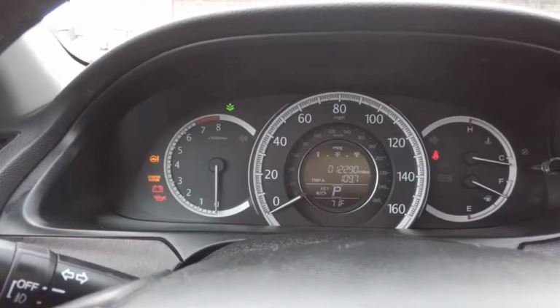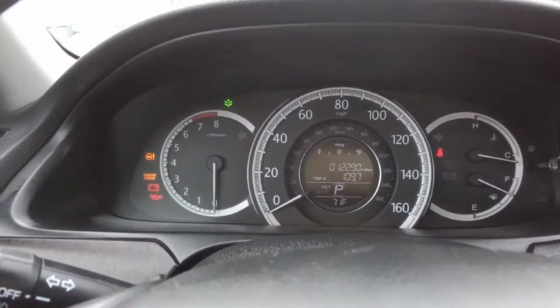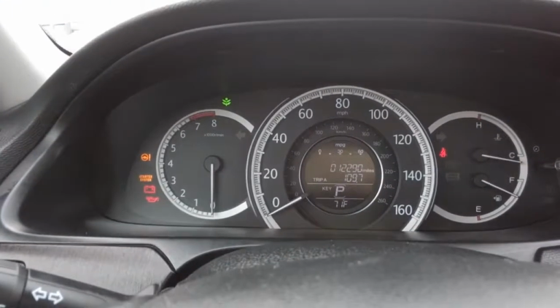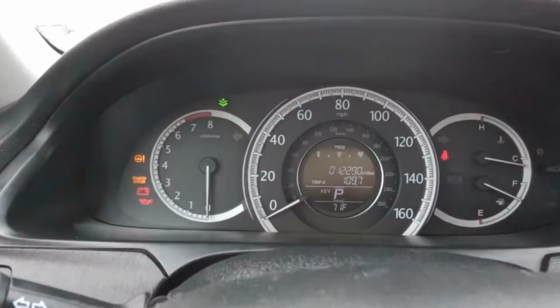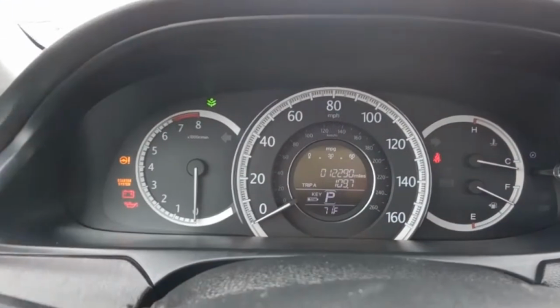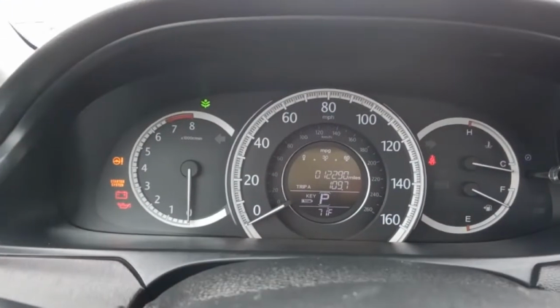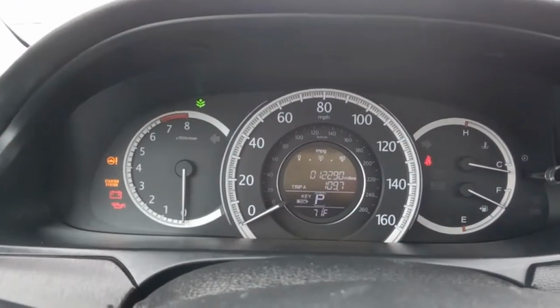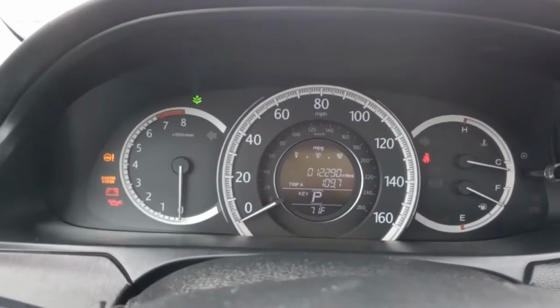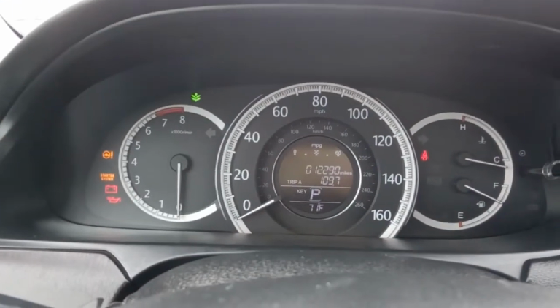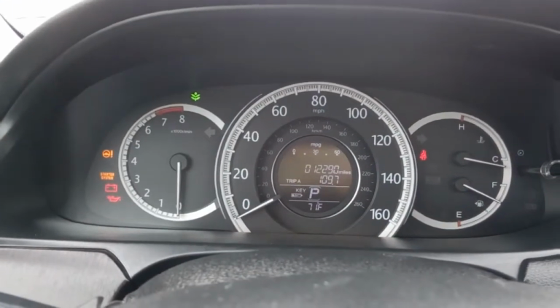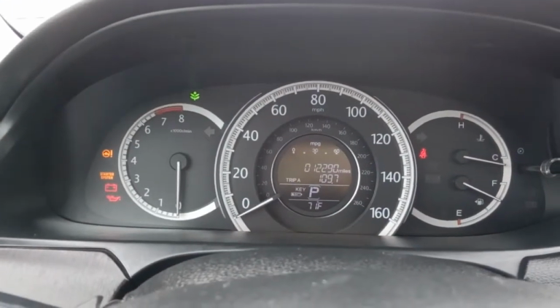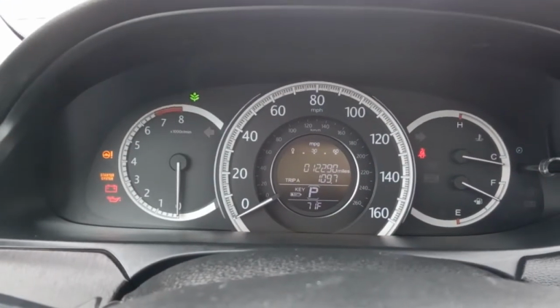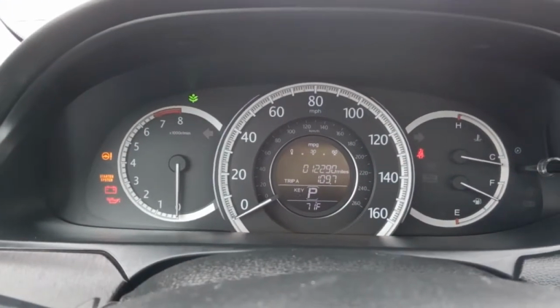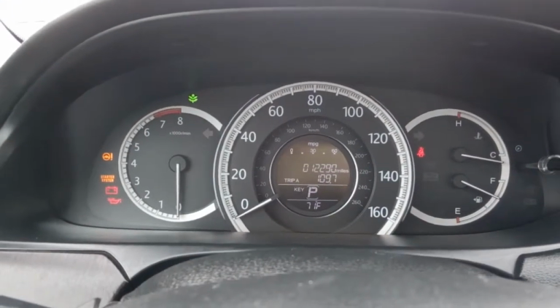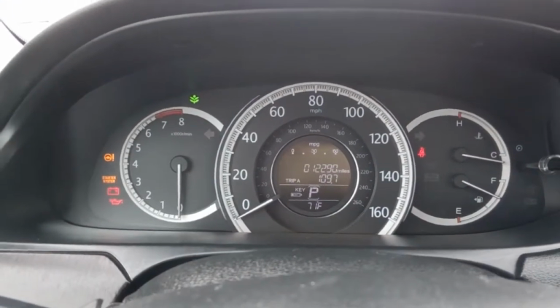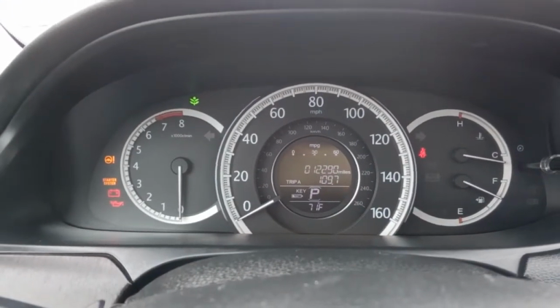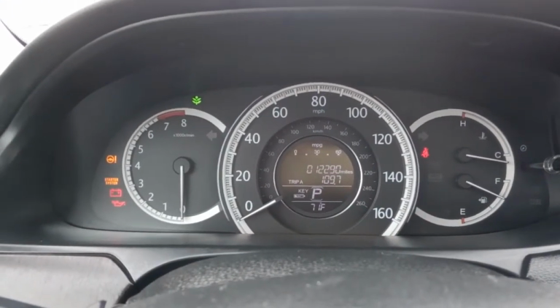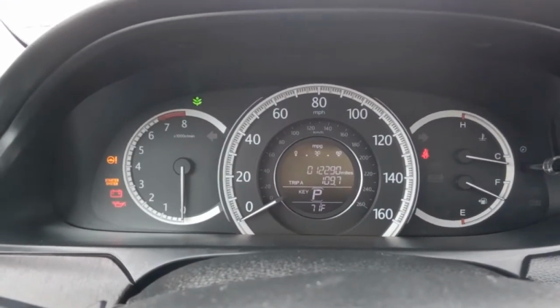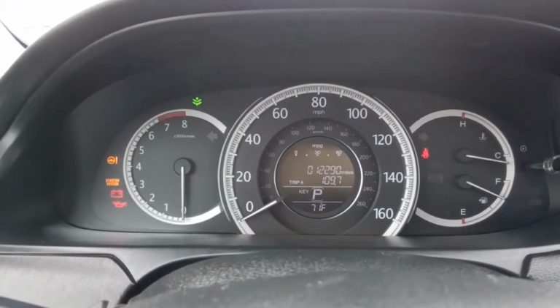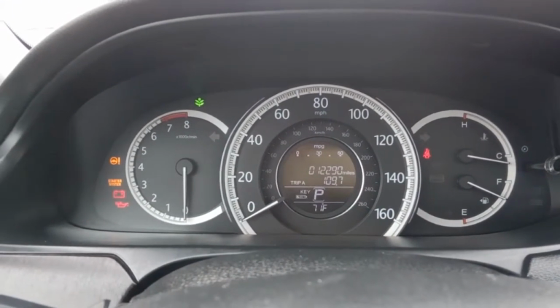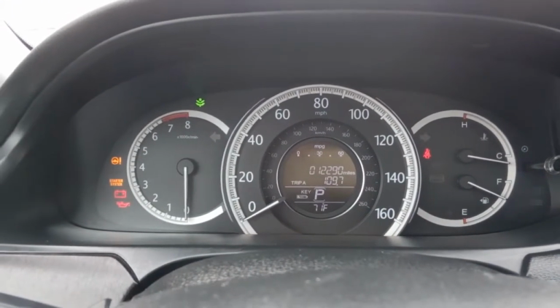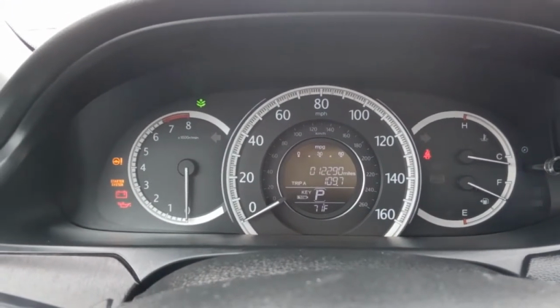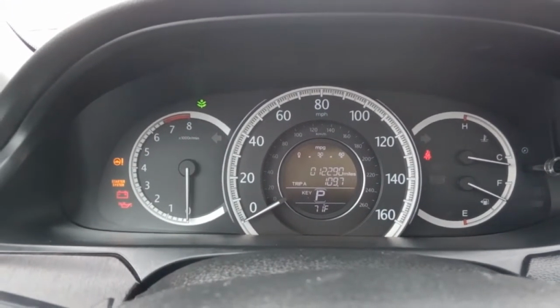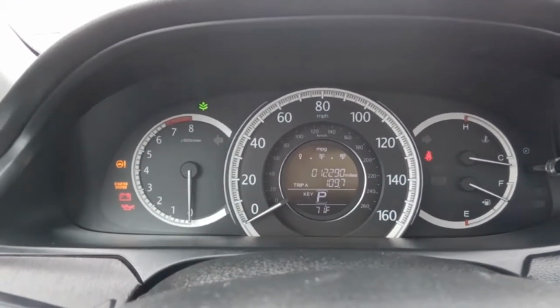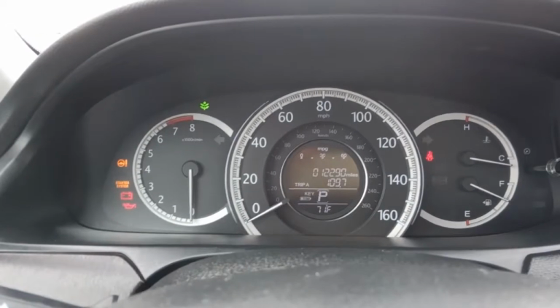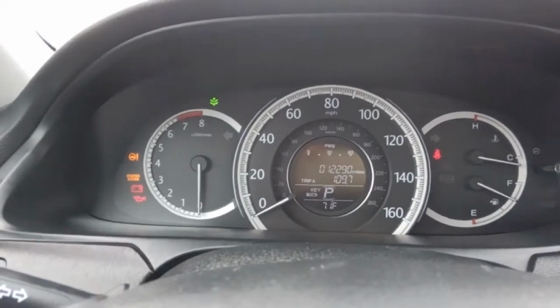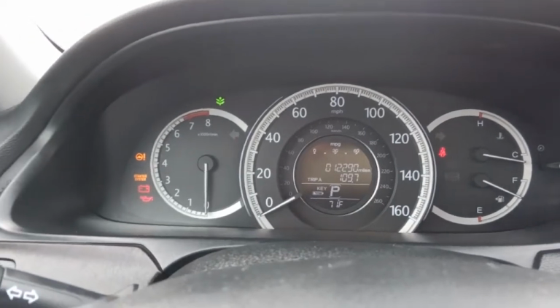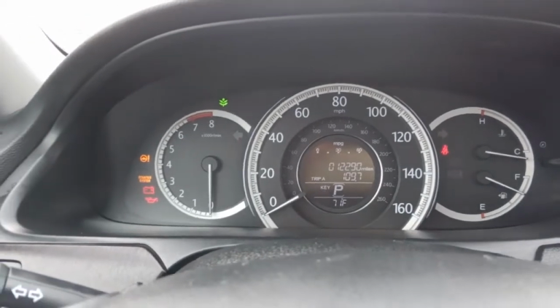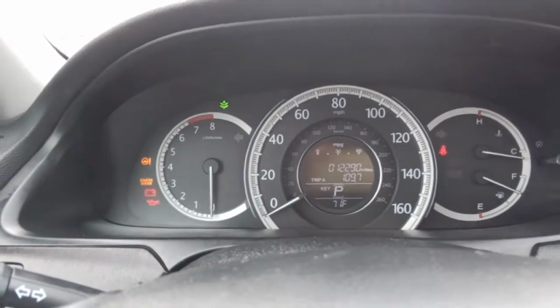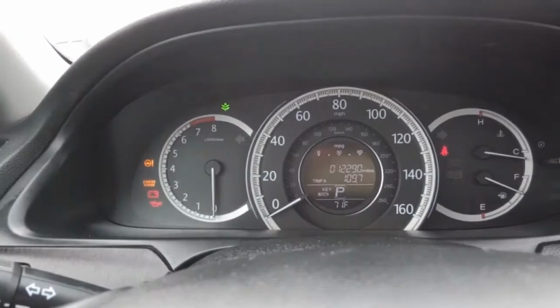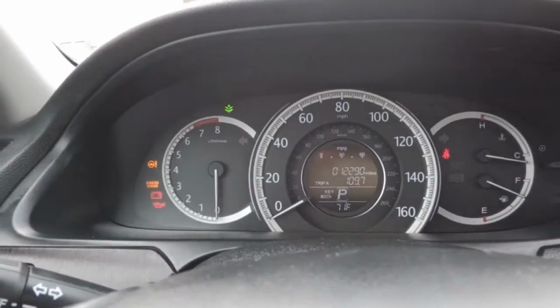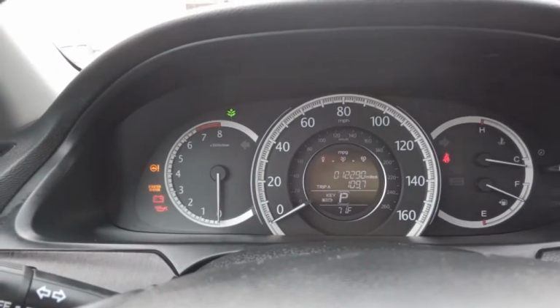Alright, here we are inside the 2013 Honda Accord. It's got 12,990 miles on it.